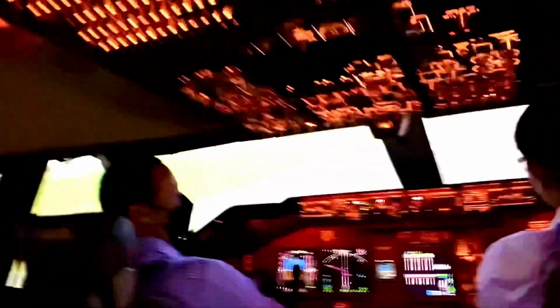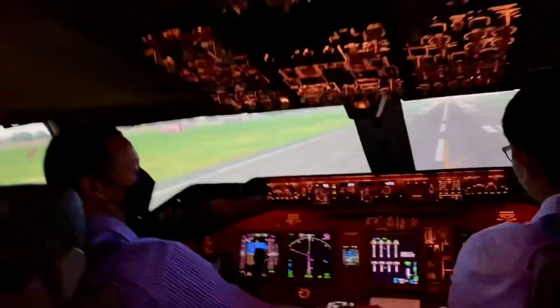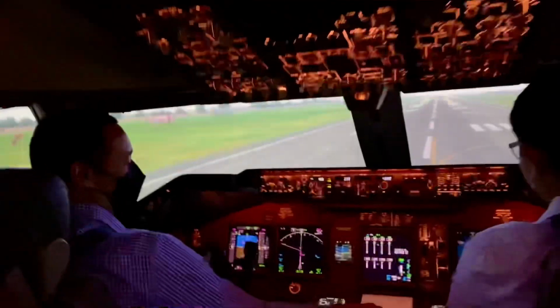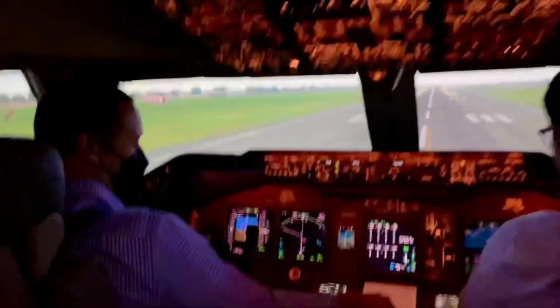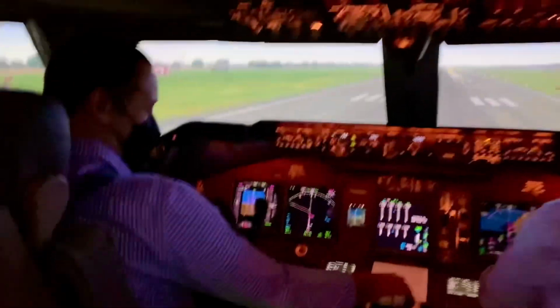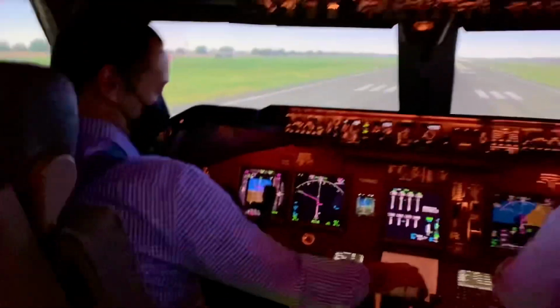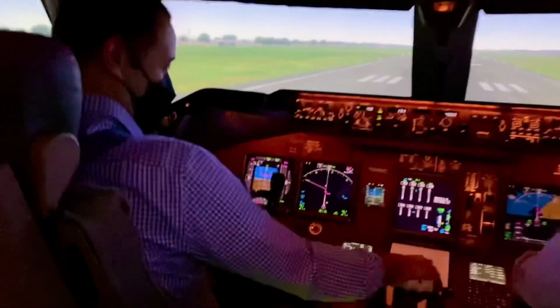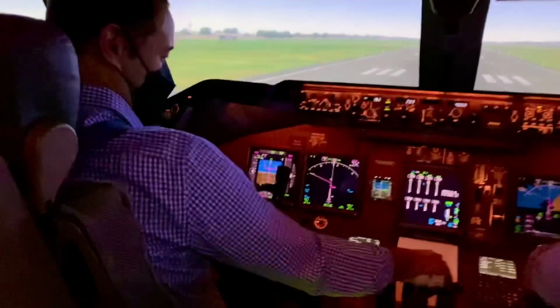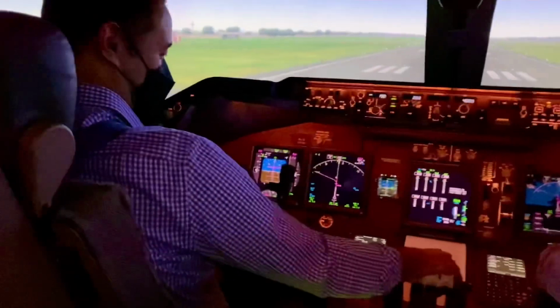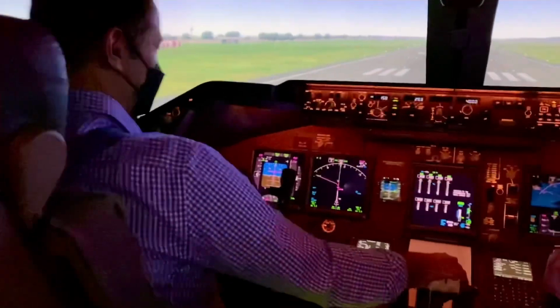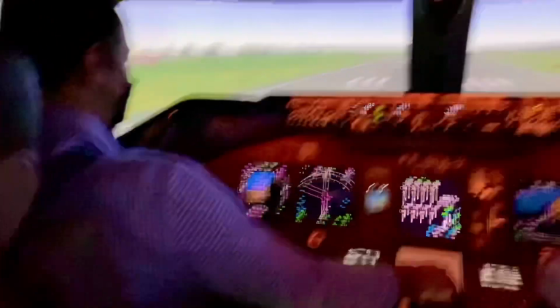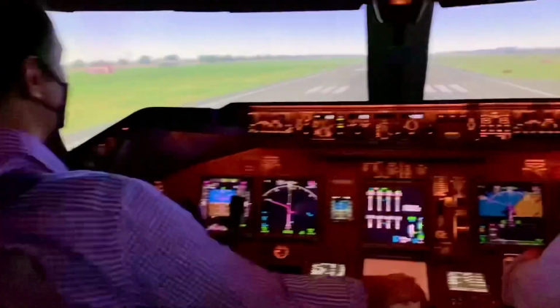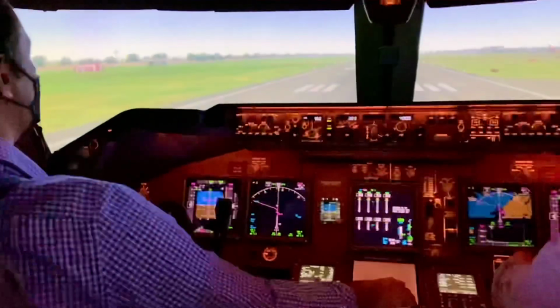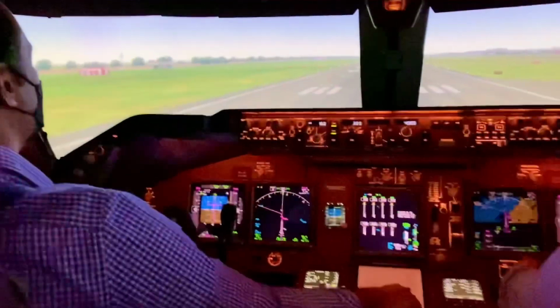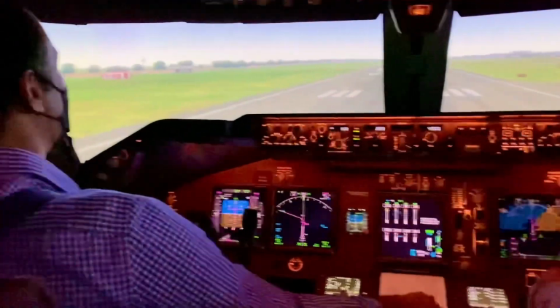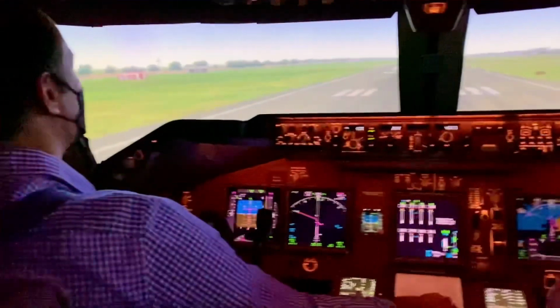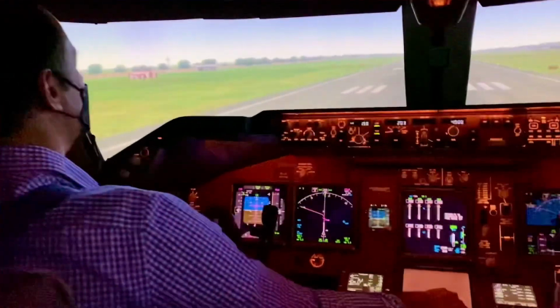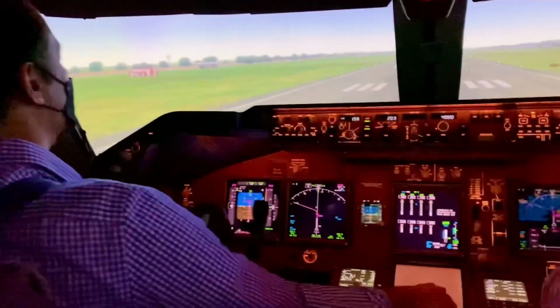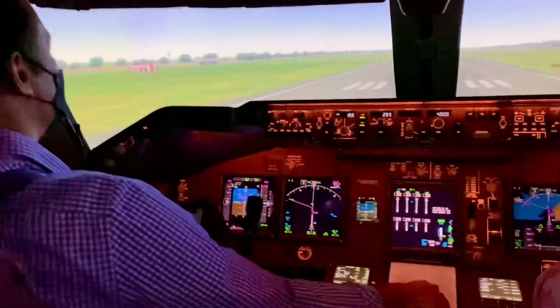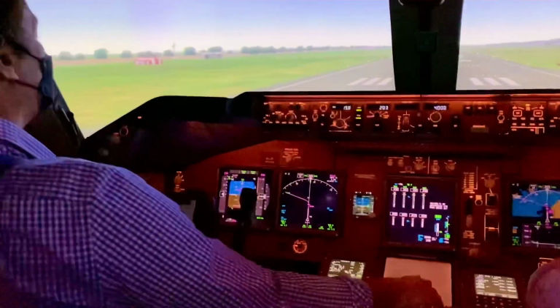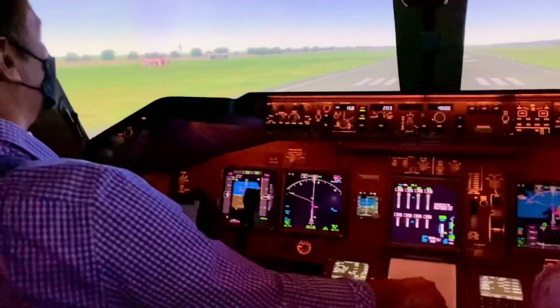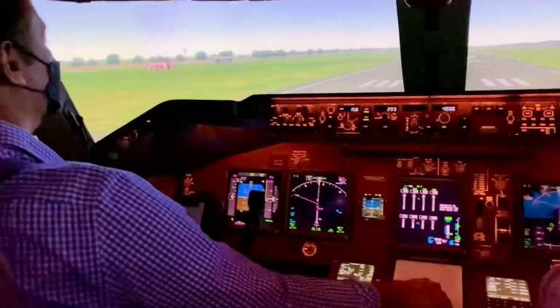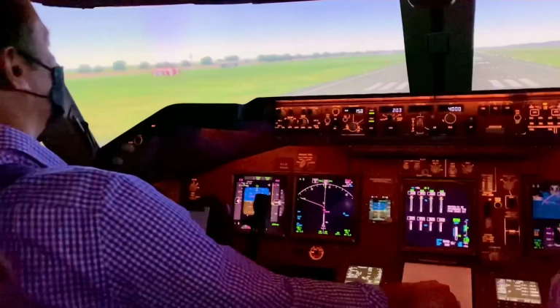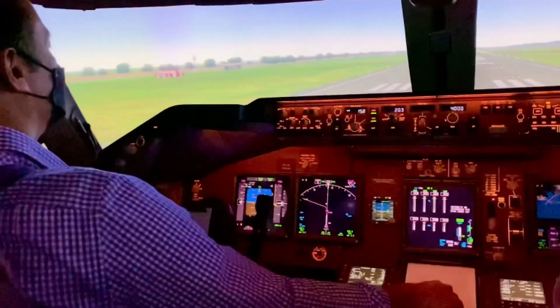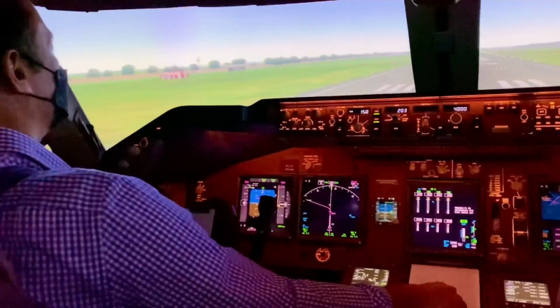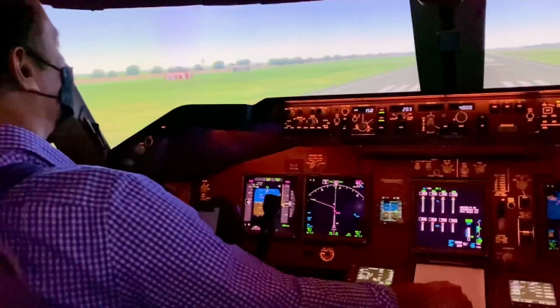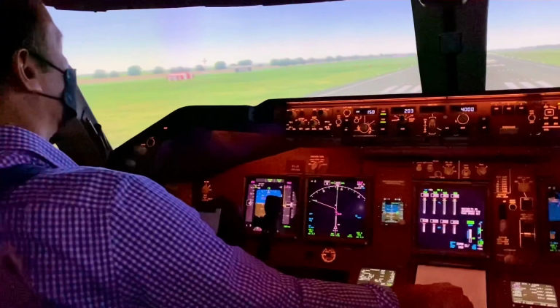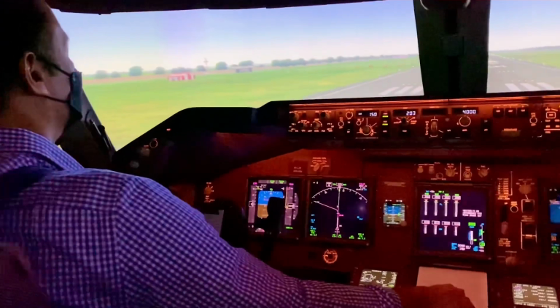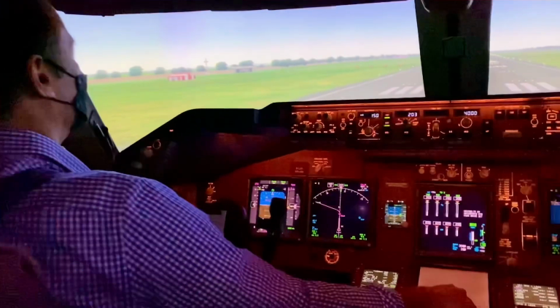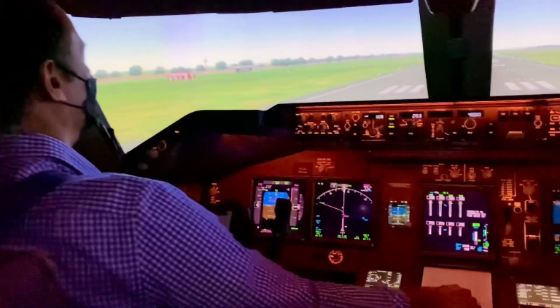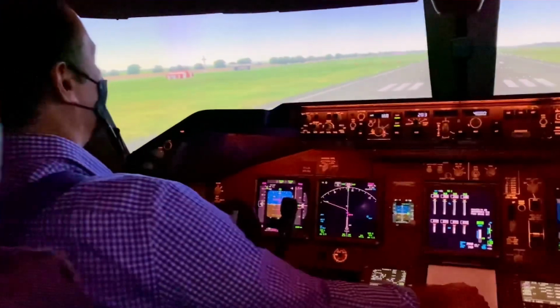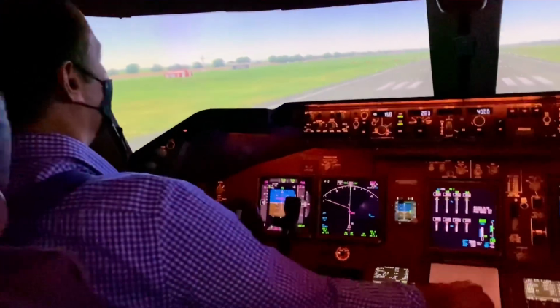Cactus 734, you're clear for takeoff from runway two zero center. The wind is one three zero at ten knots.